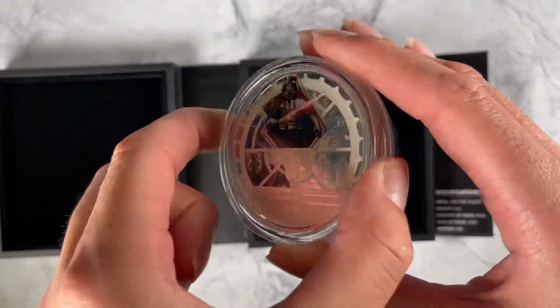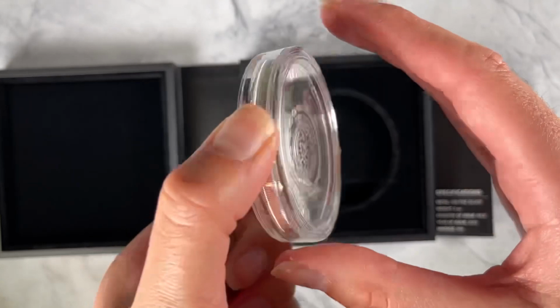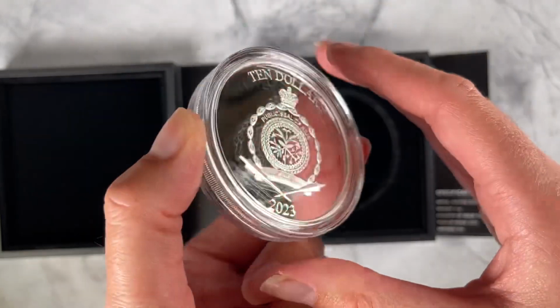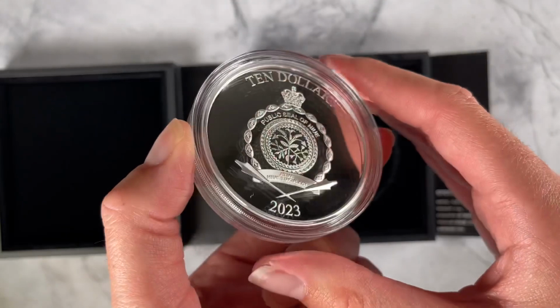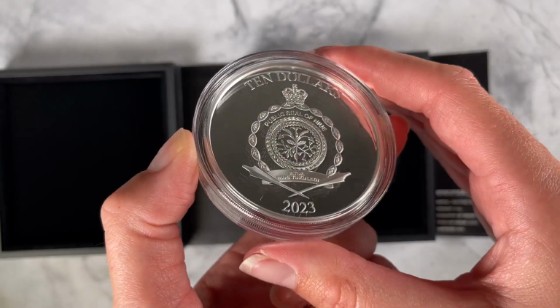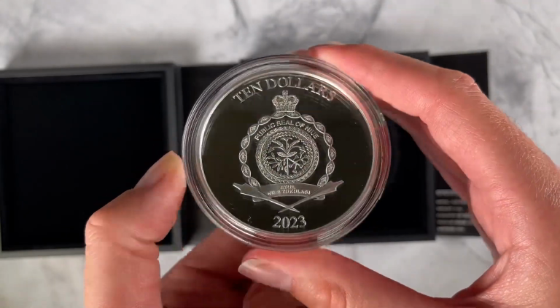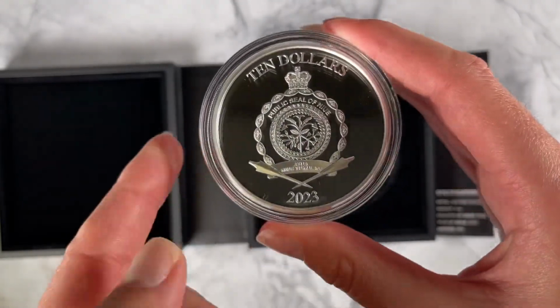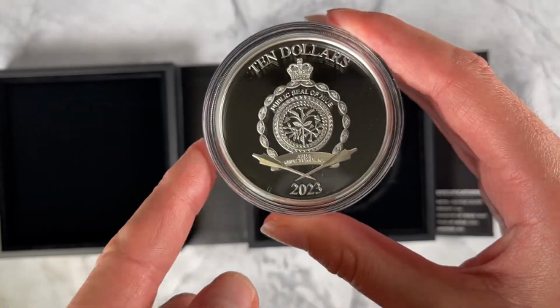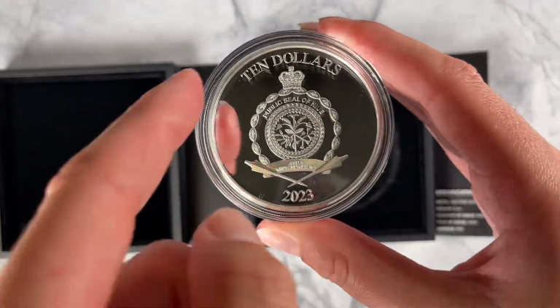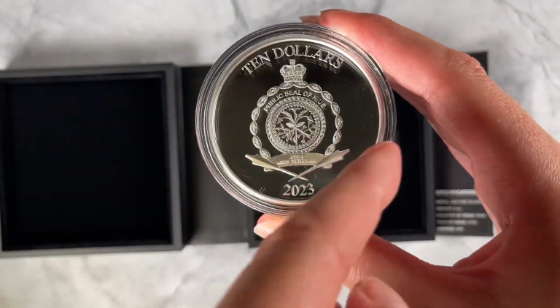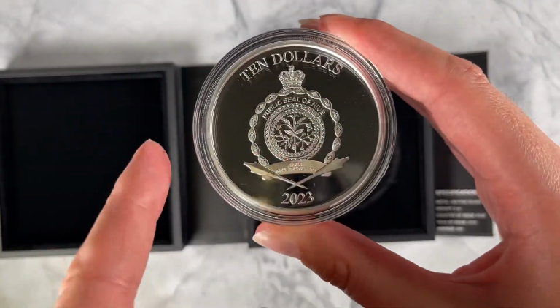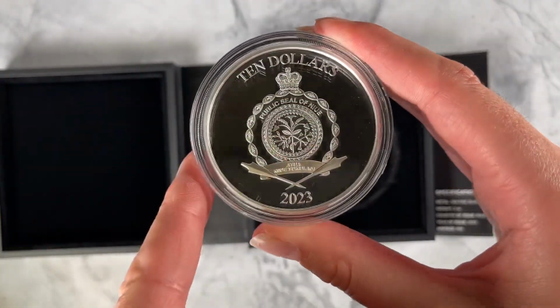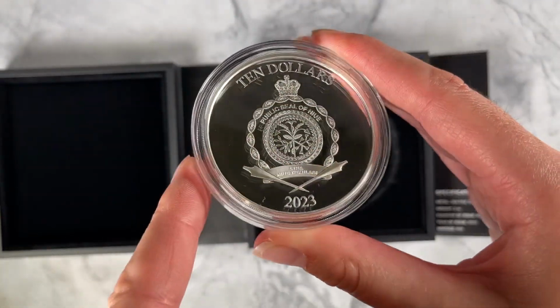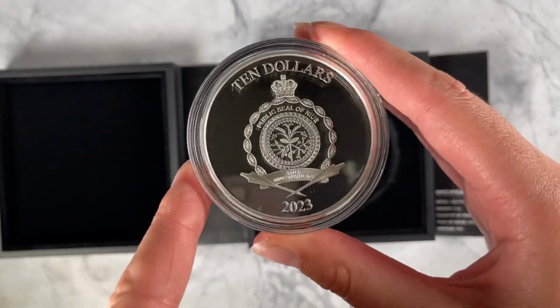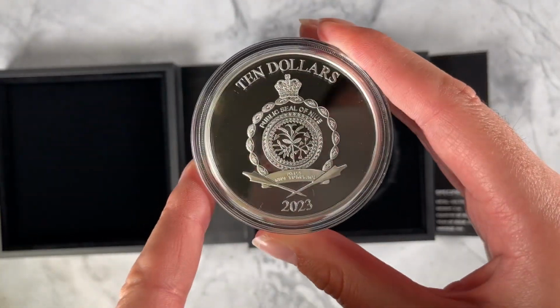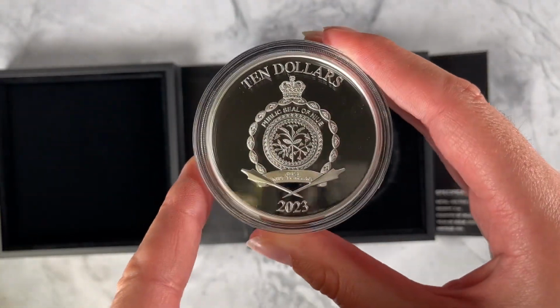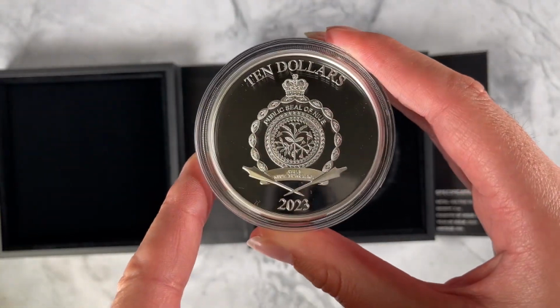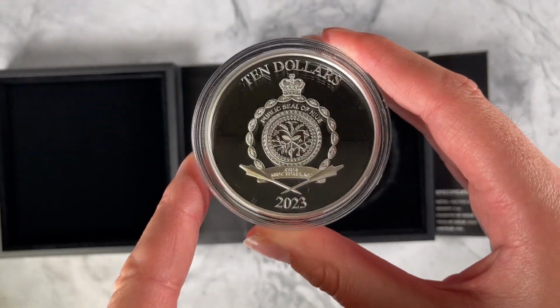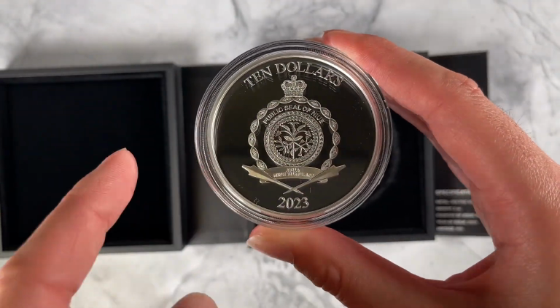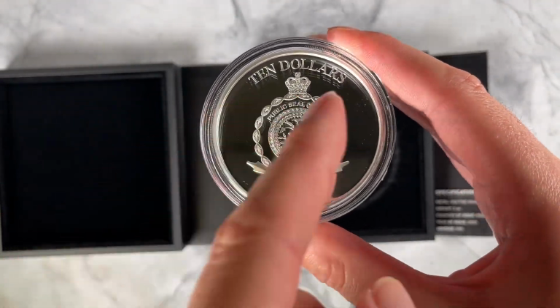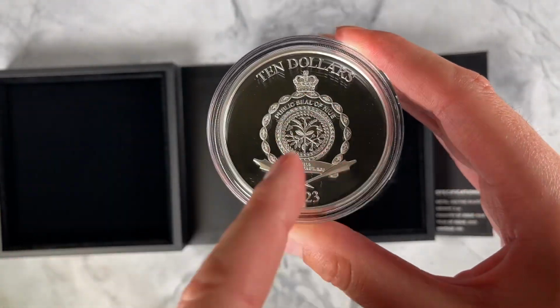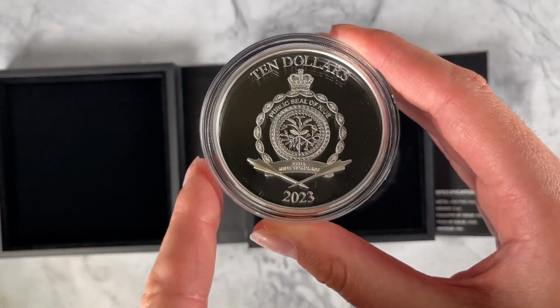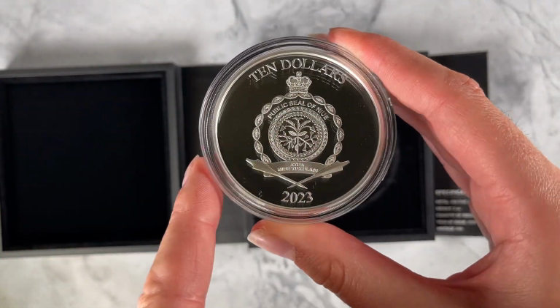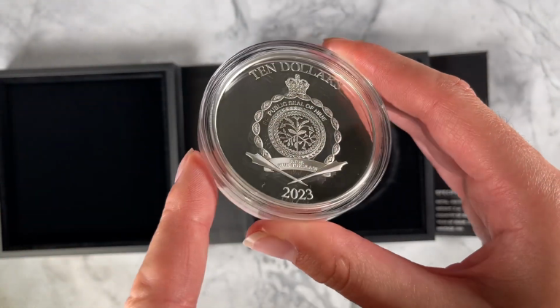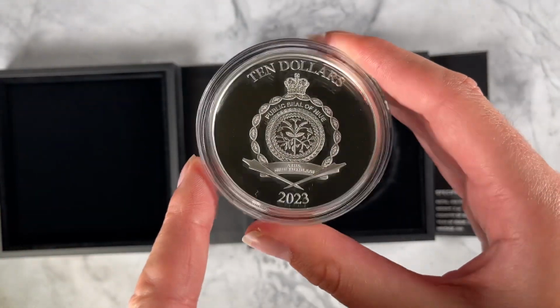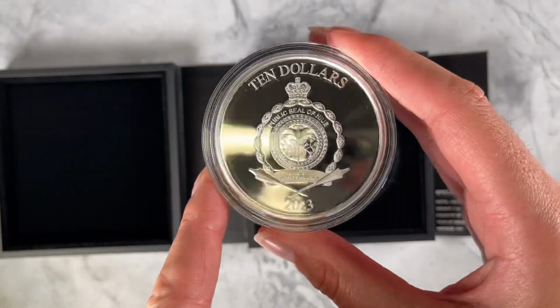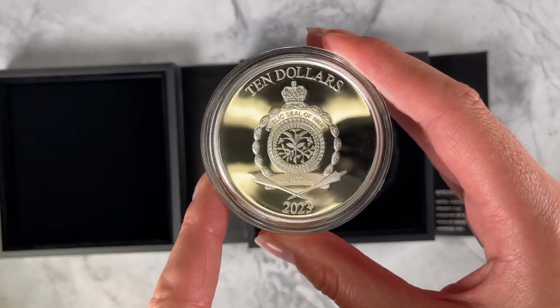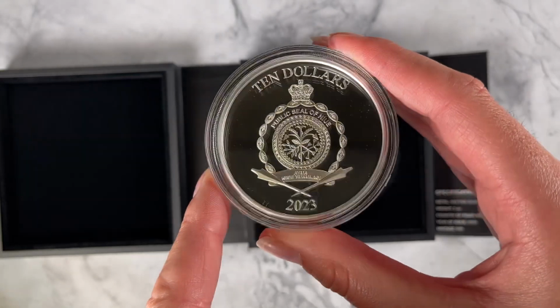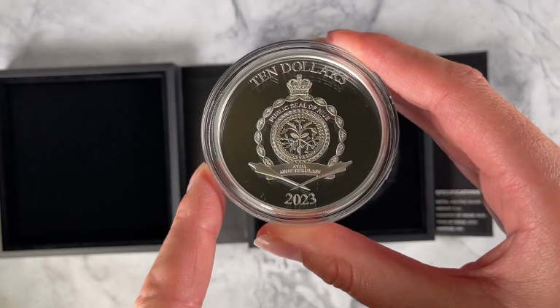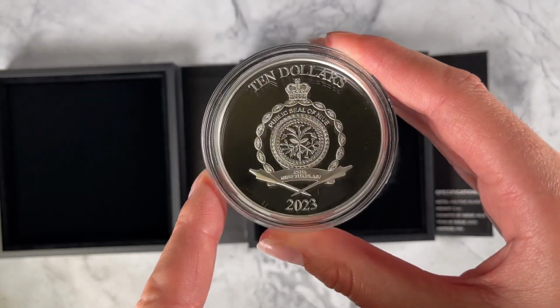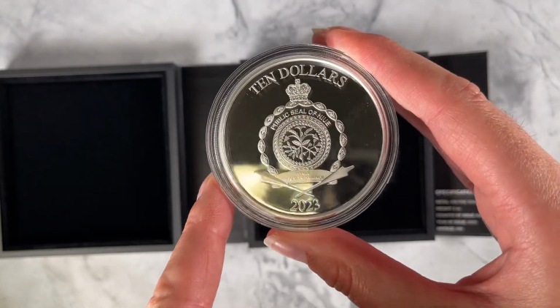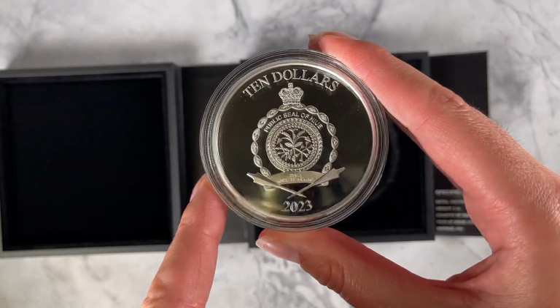And if we turn to the obverse, here's the public seal of Niue, which confirms the coin as legal tender.